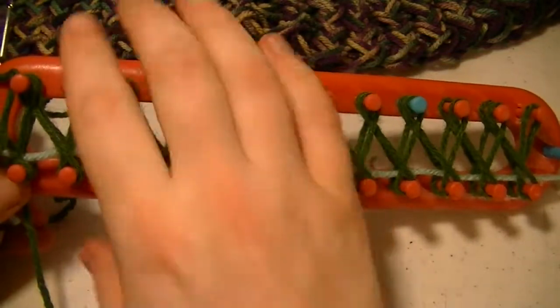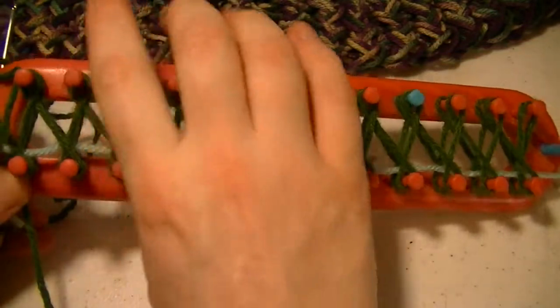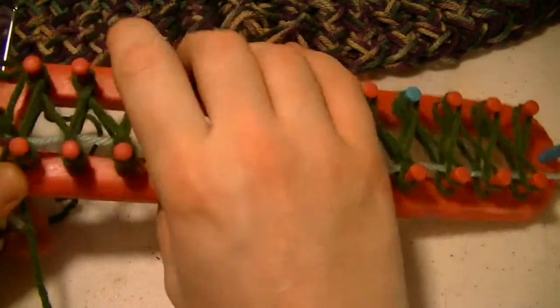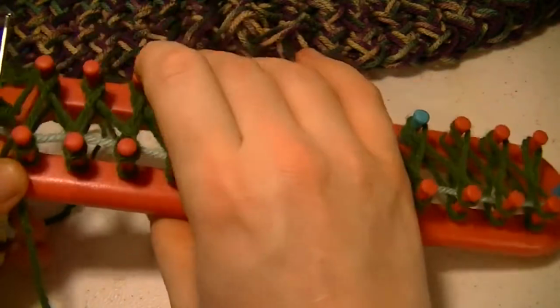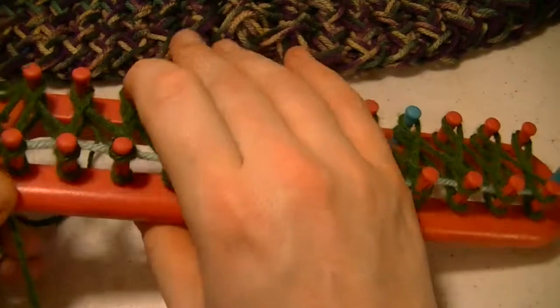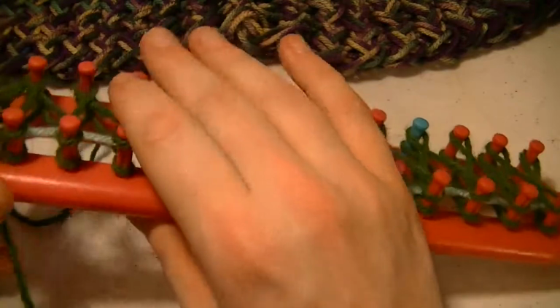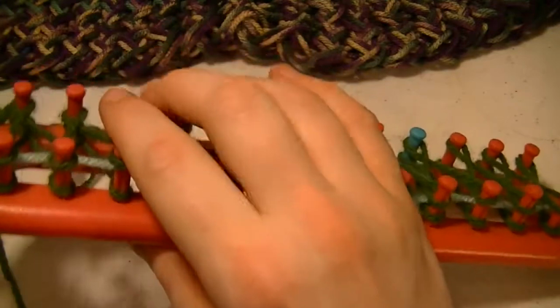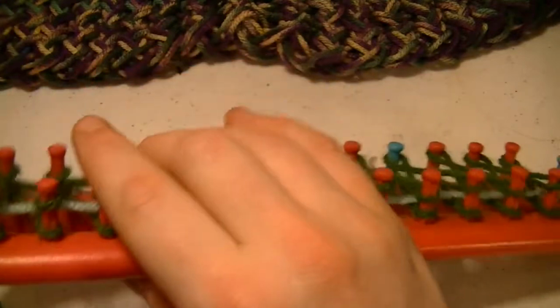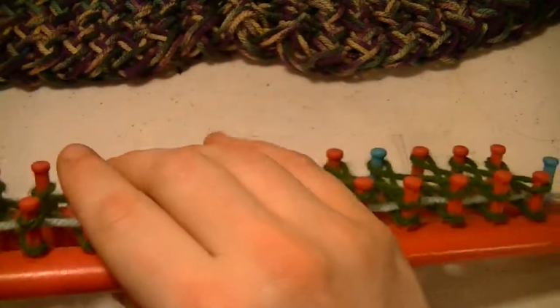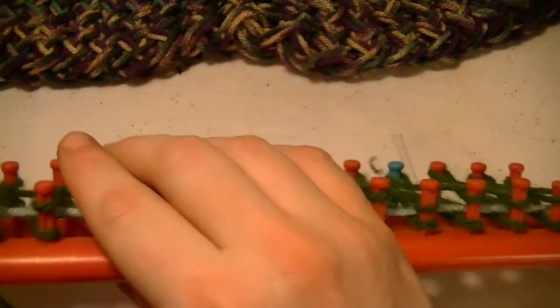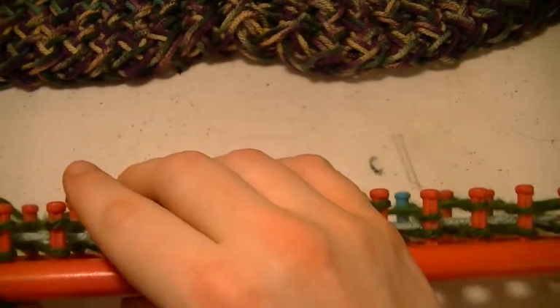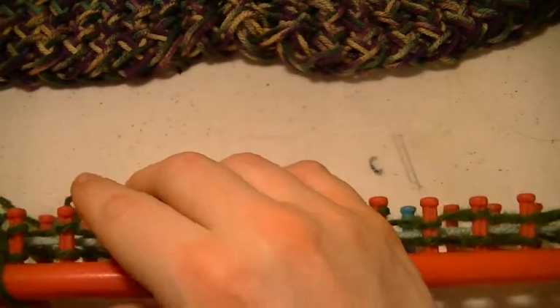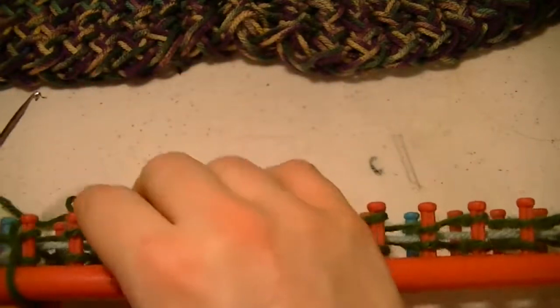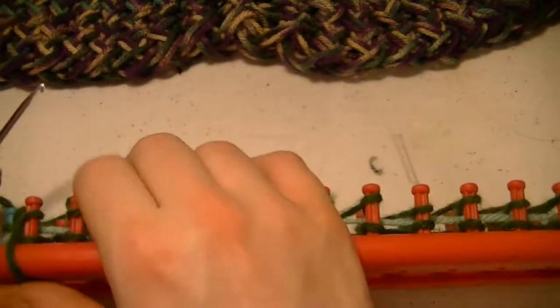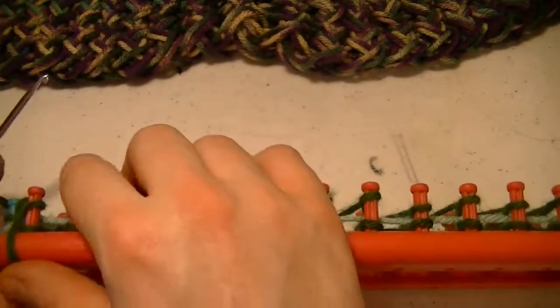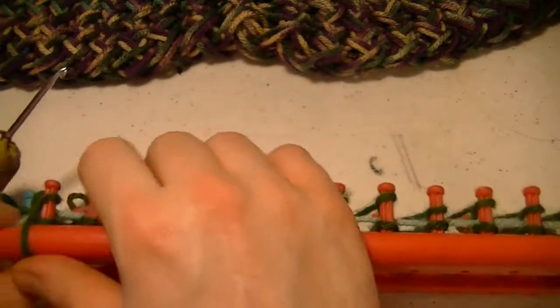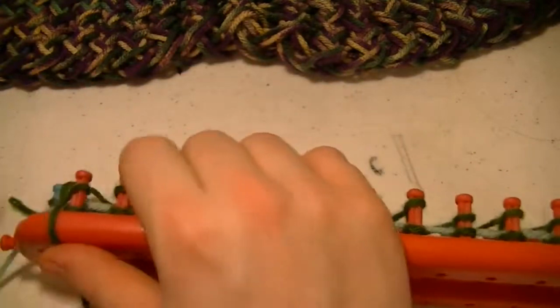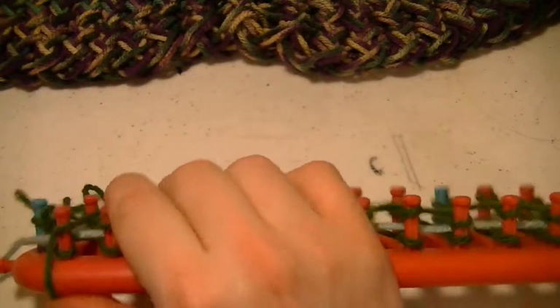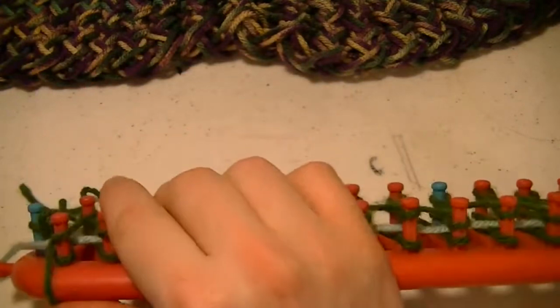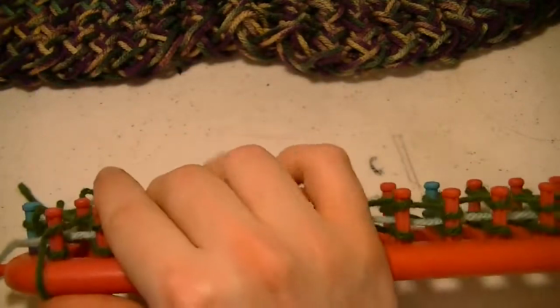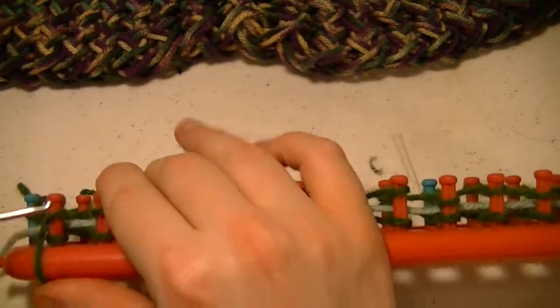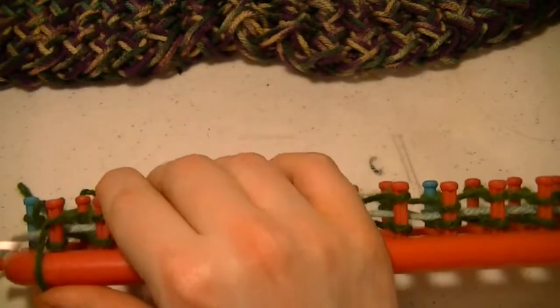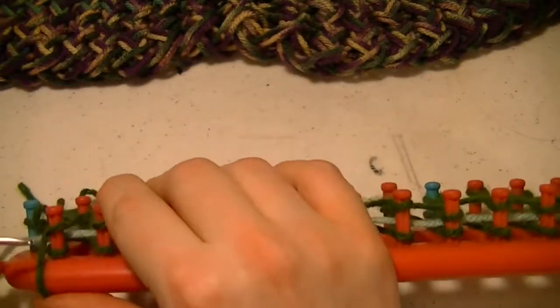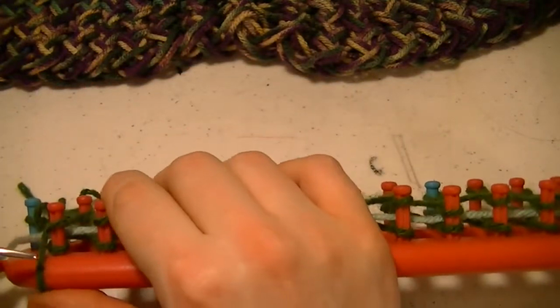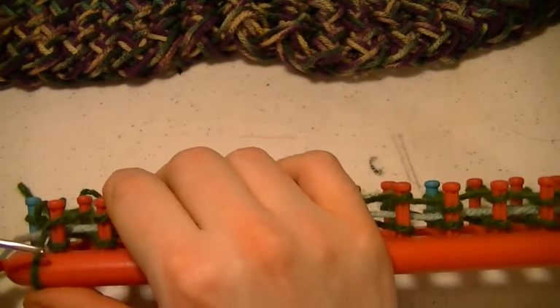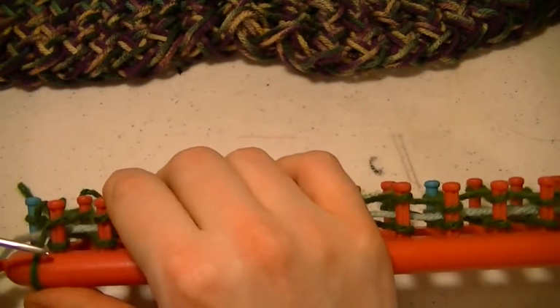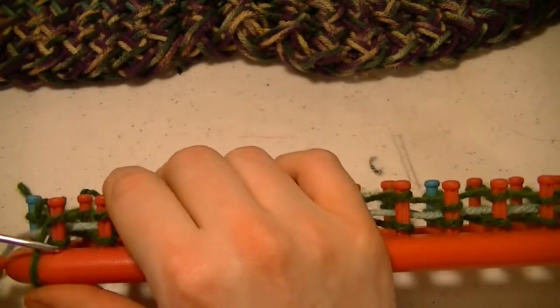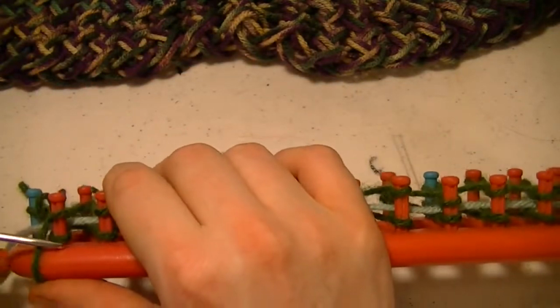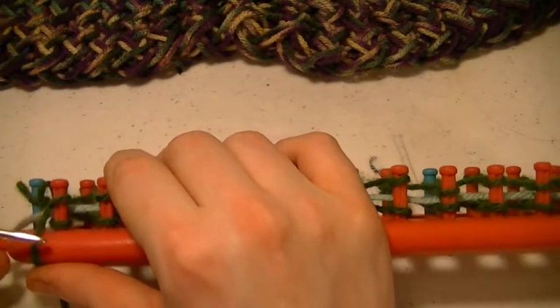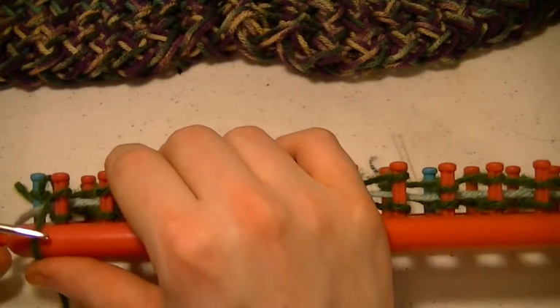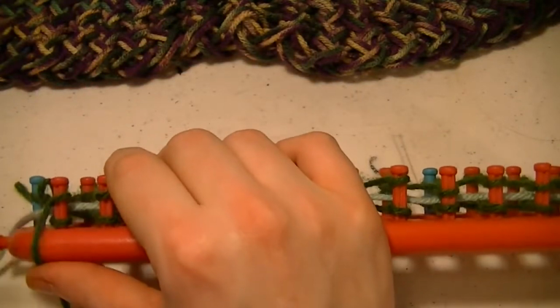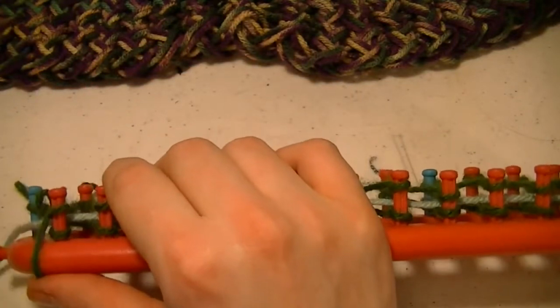We're not alternating, we're not switching the stitches. You can do that, but if you do, you'll get a different design.